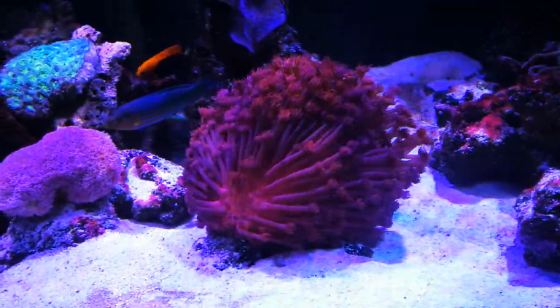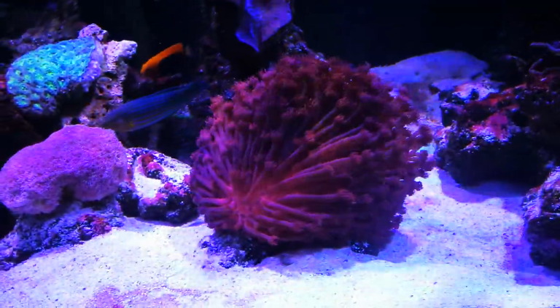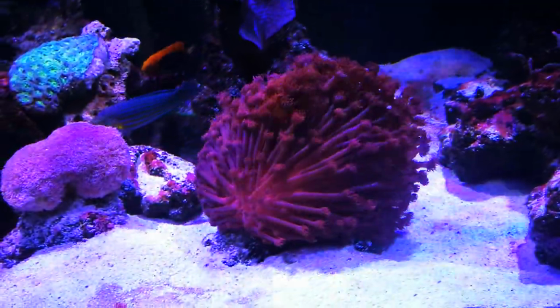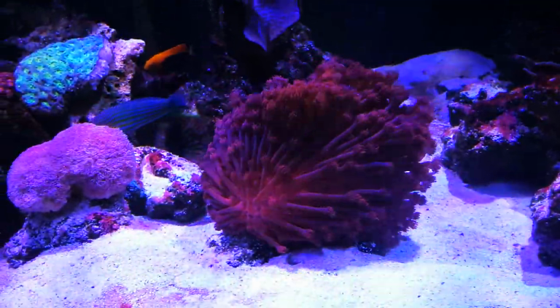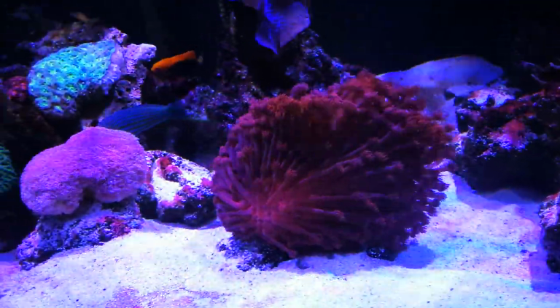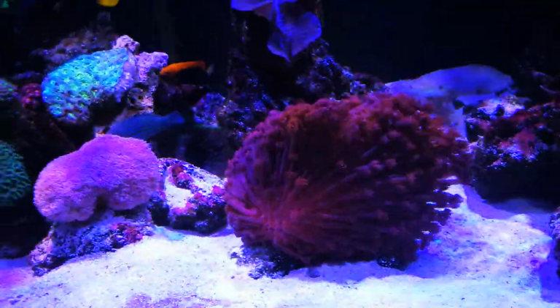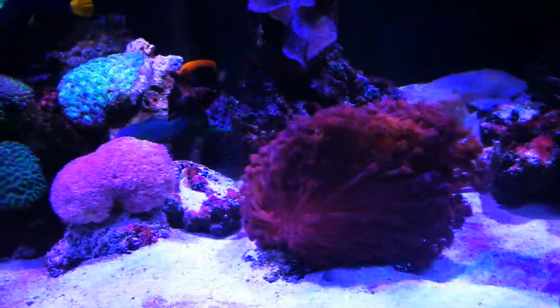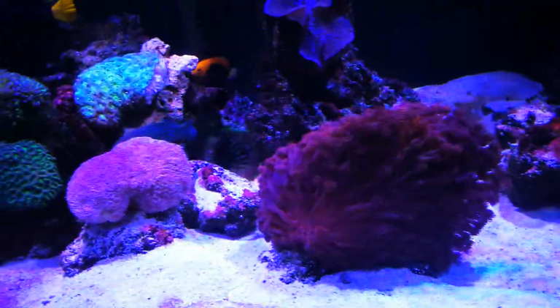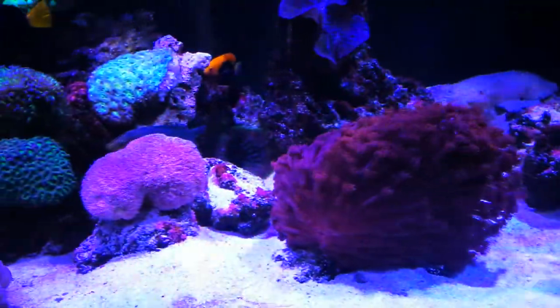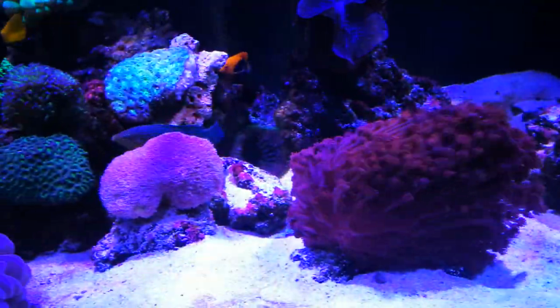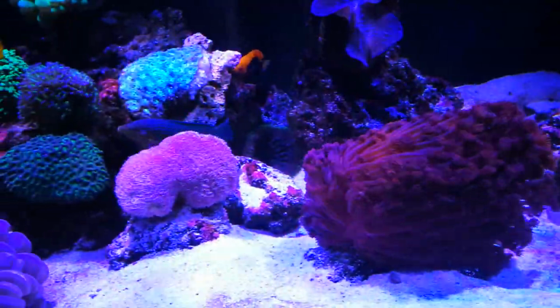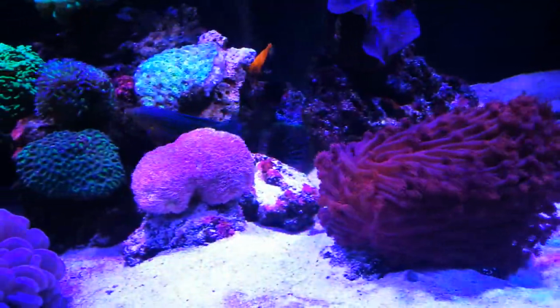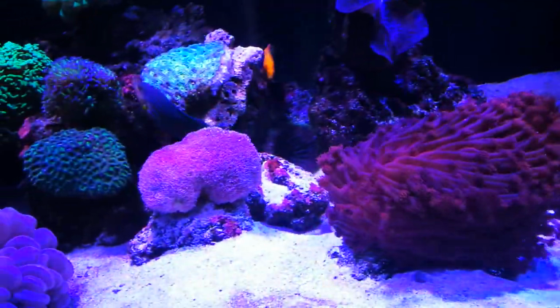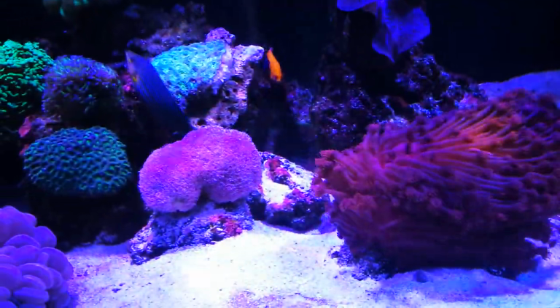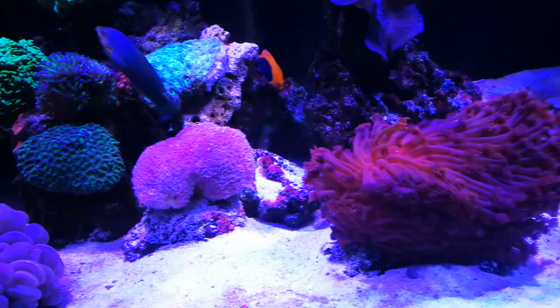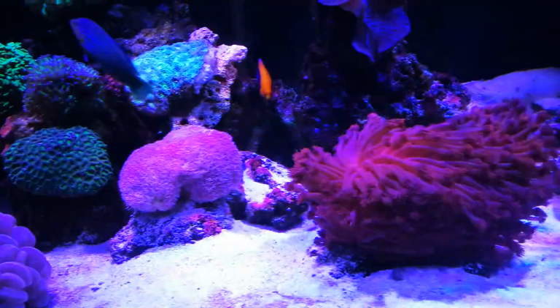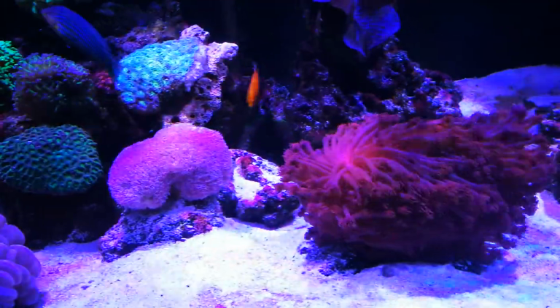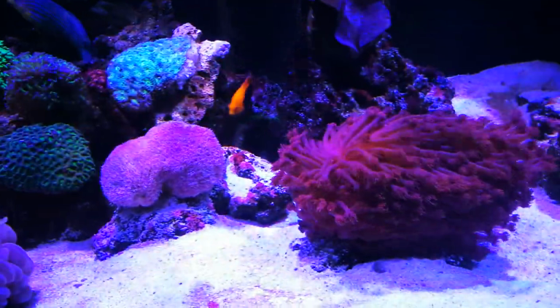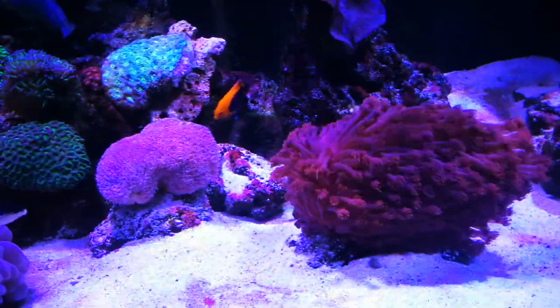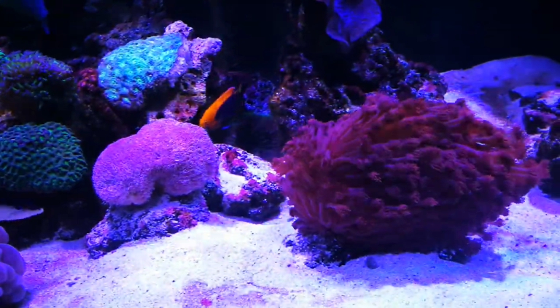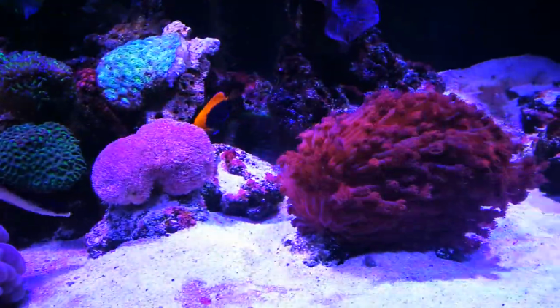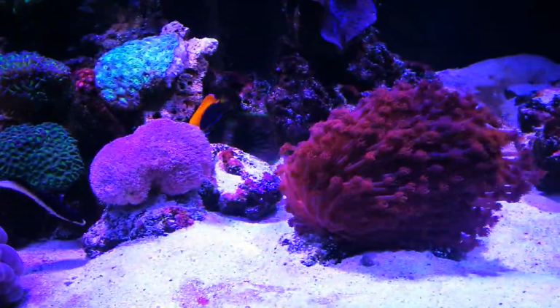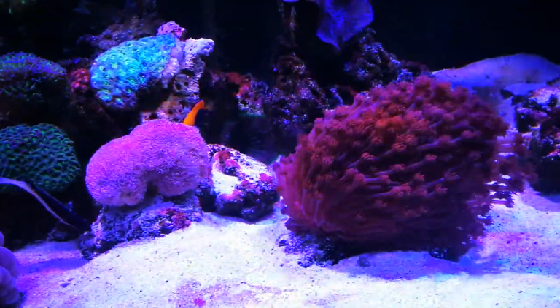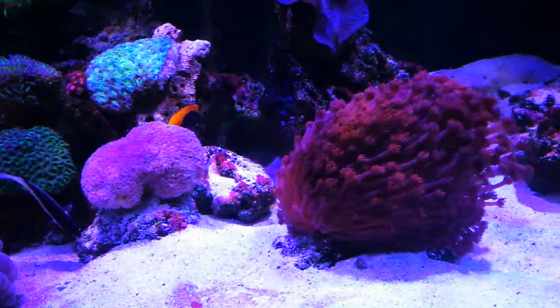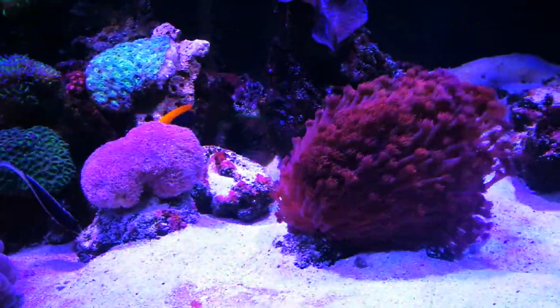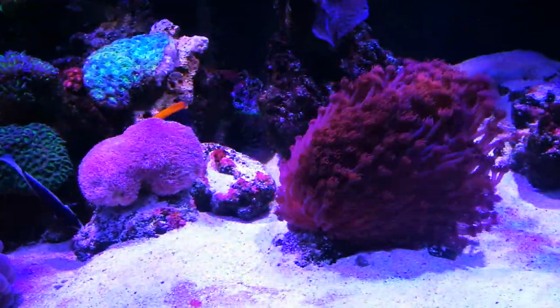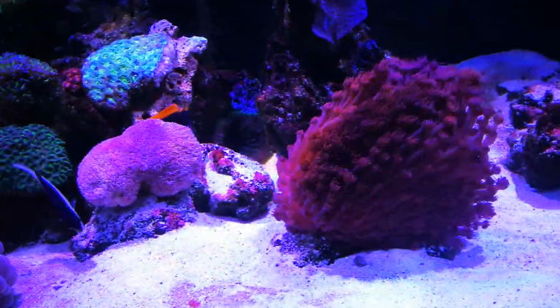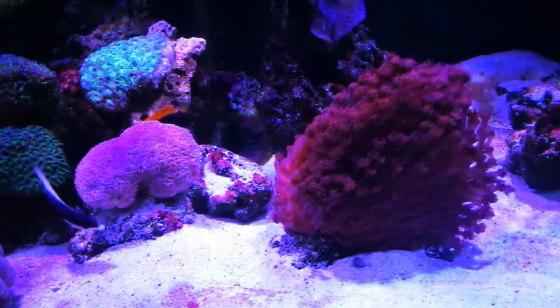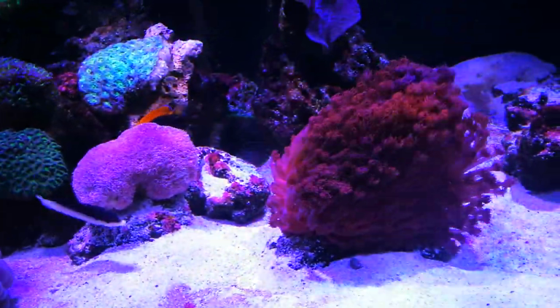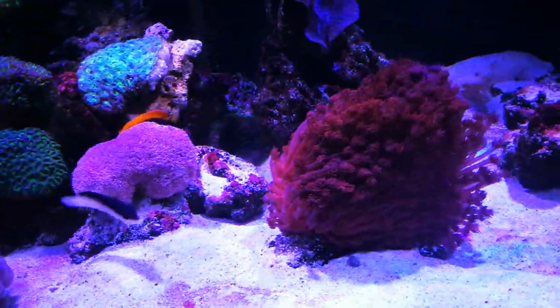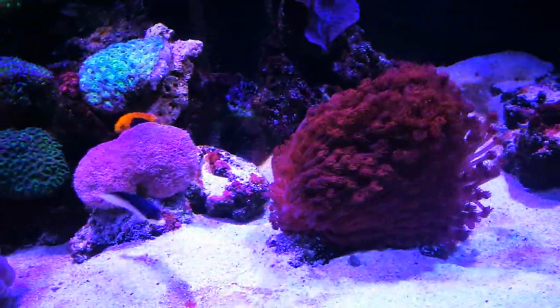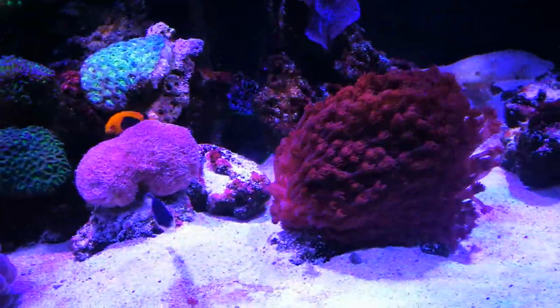The biggest key to your flowerpot is going to be phytoplankton, phytoplankton, phytoplankton. I can't say that enough.